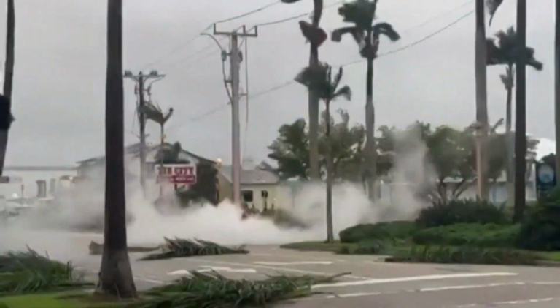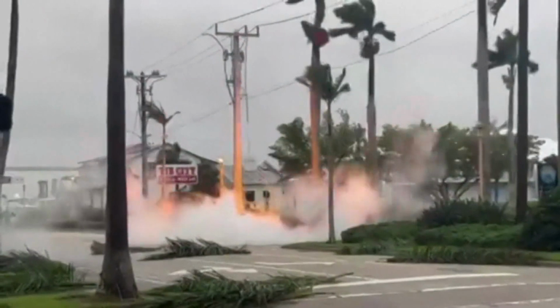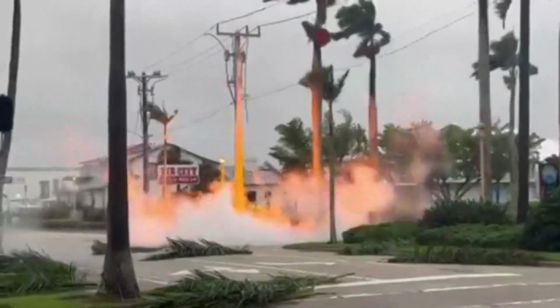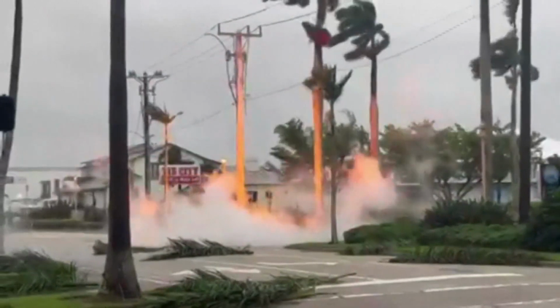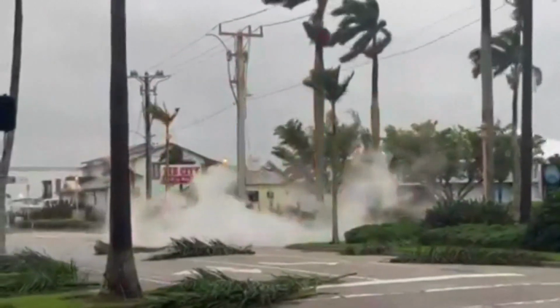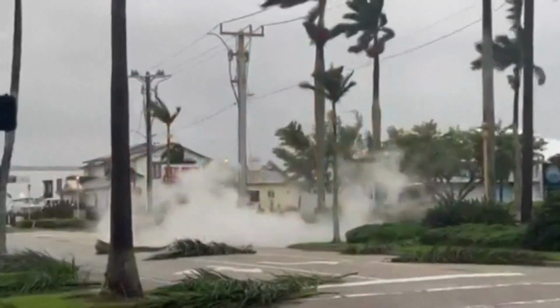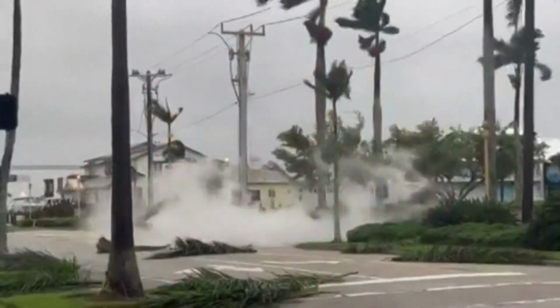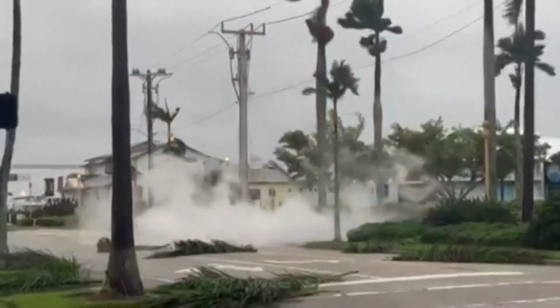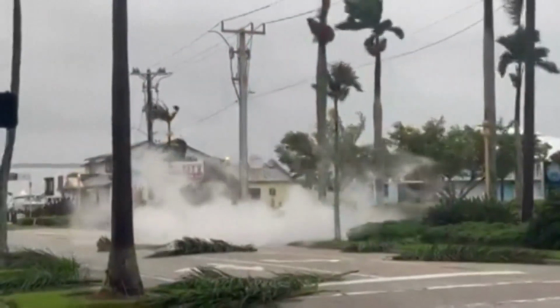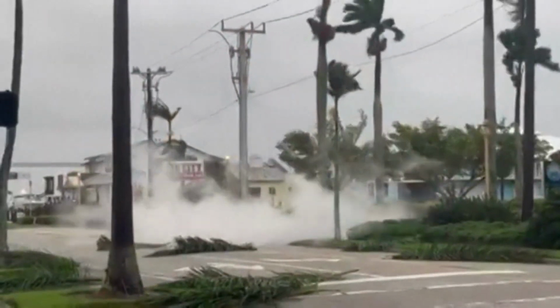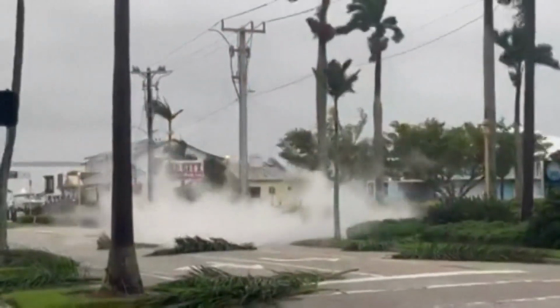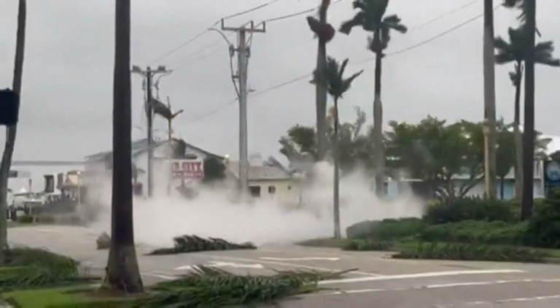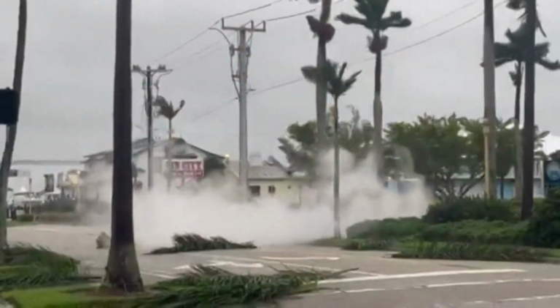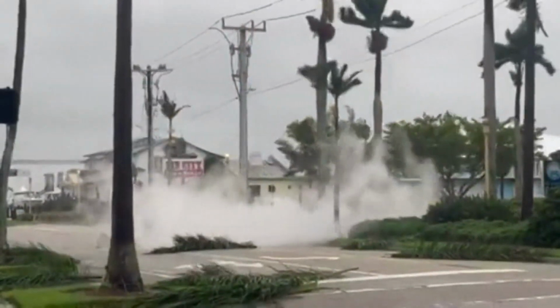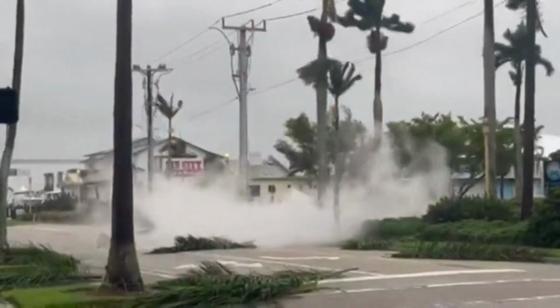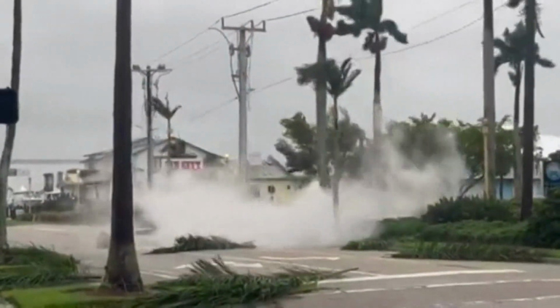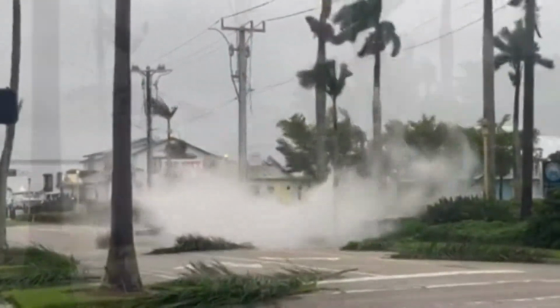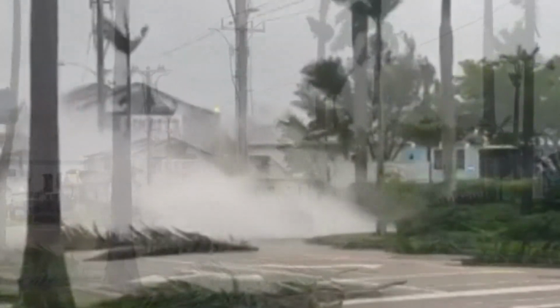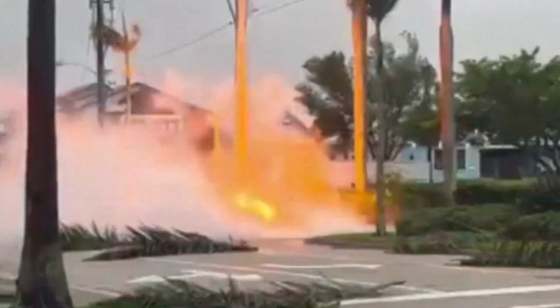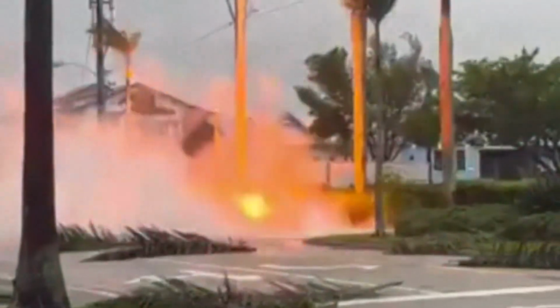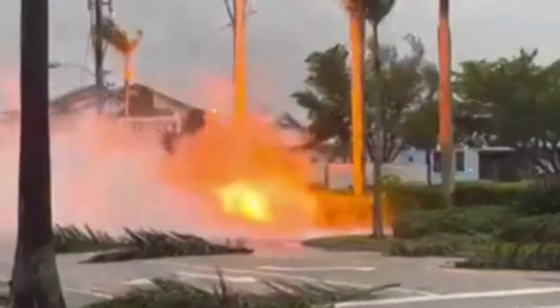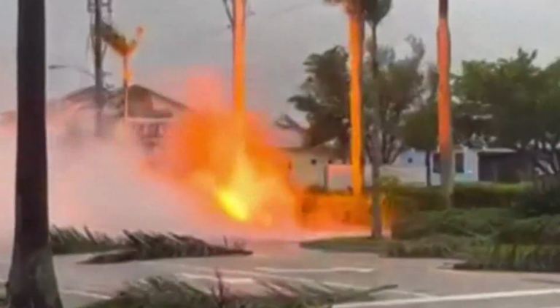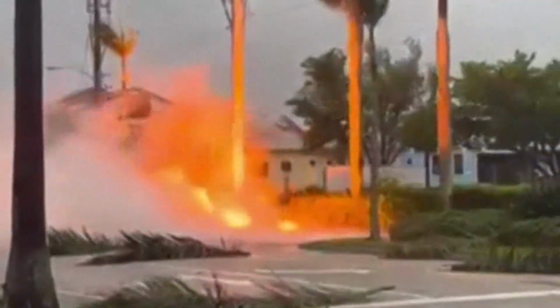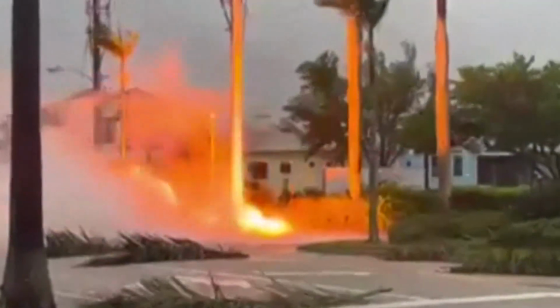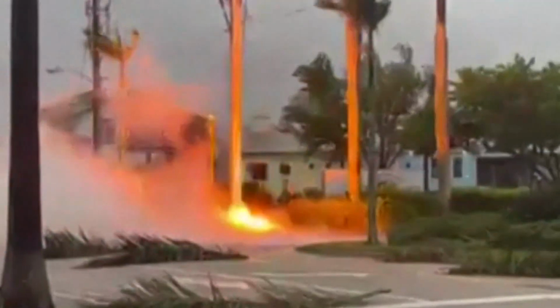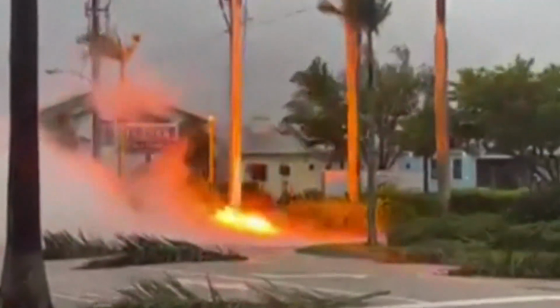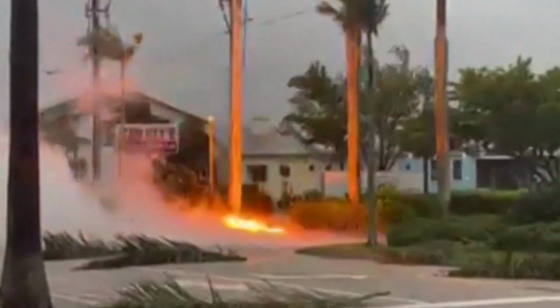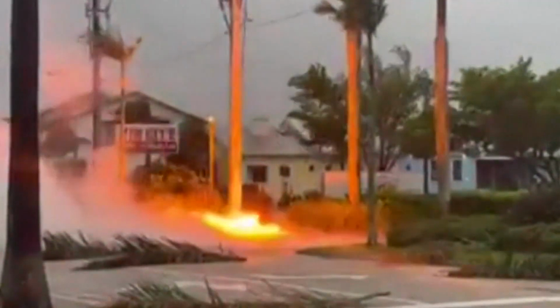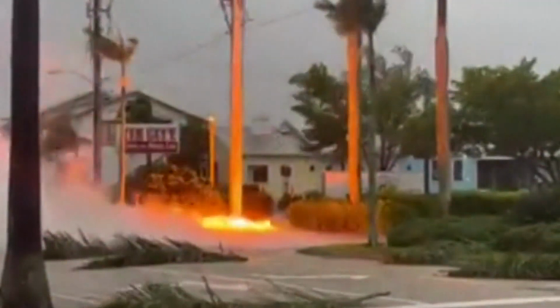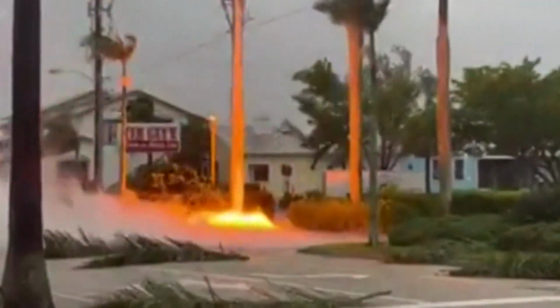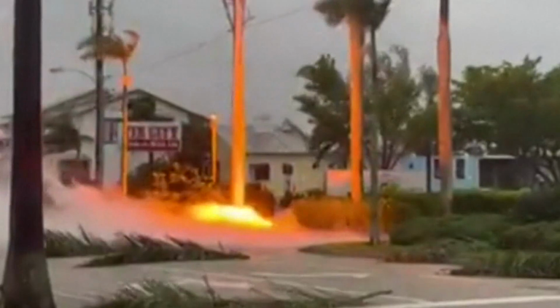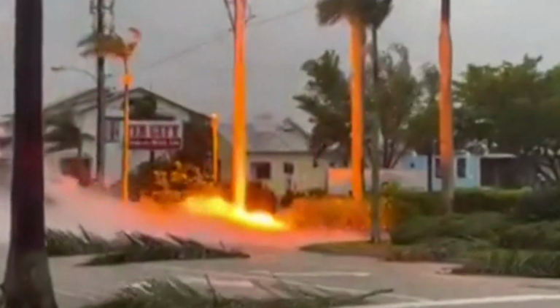In Naples, fierce winds taking out power lines. Watch as sparks fly during a heavy gust.